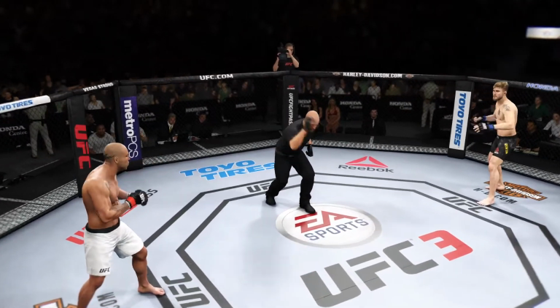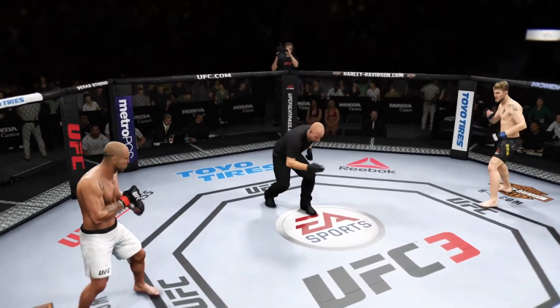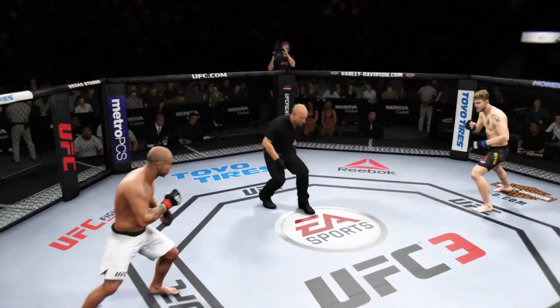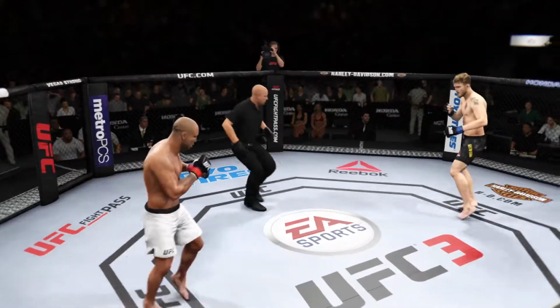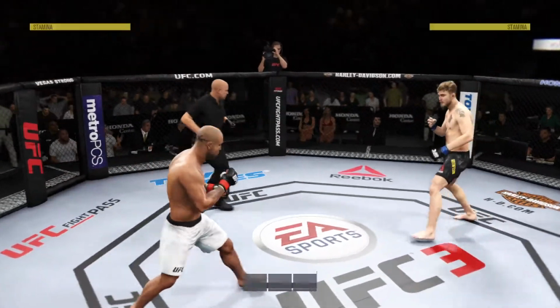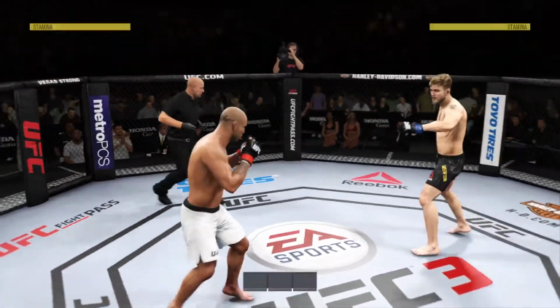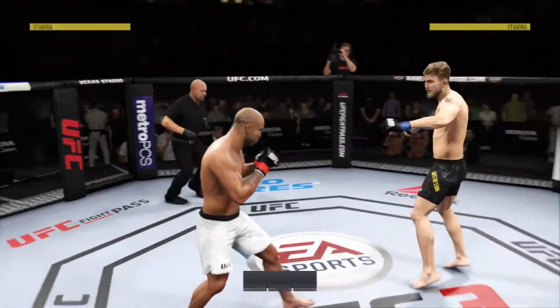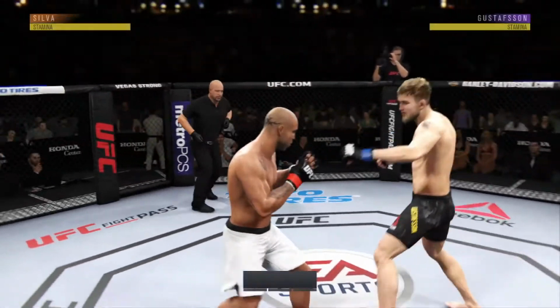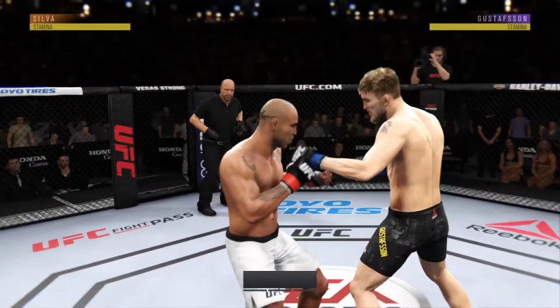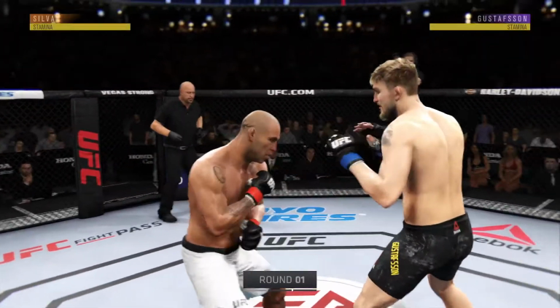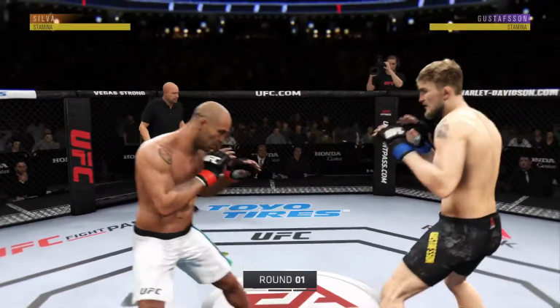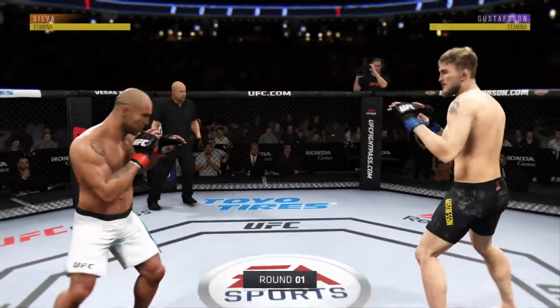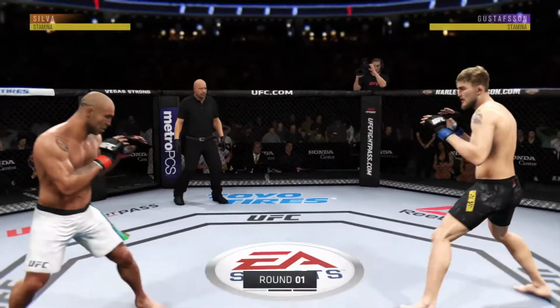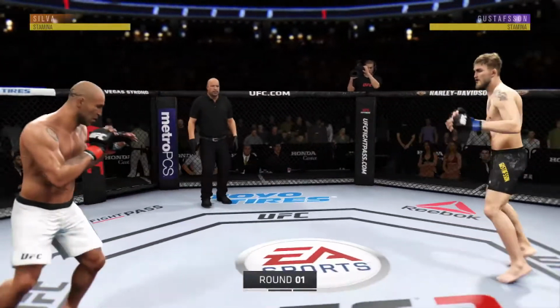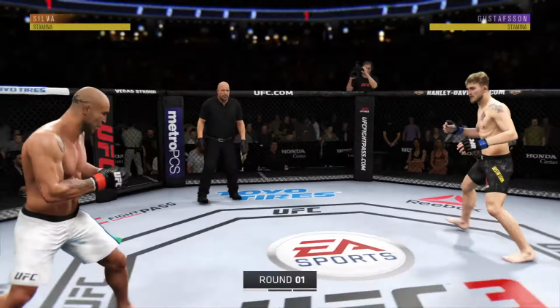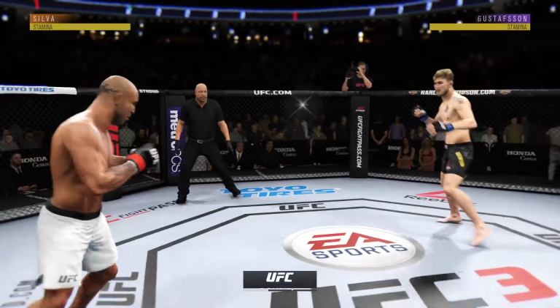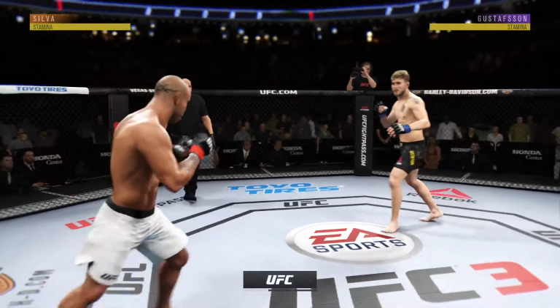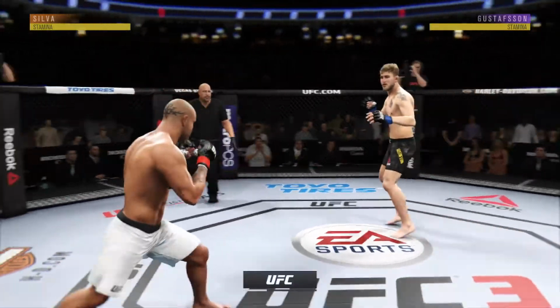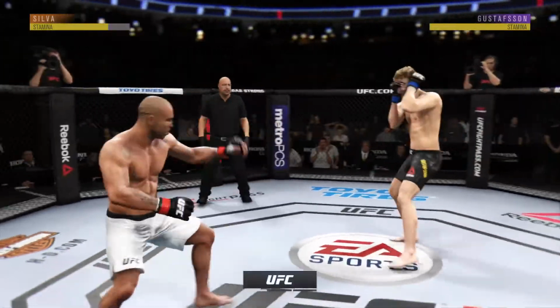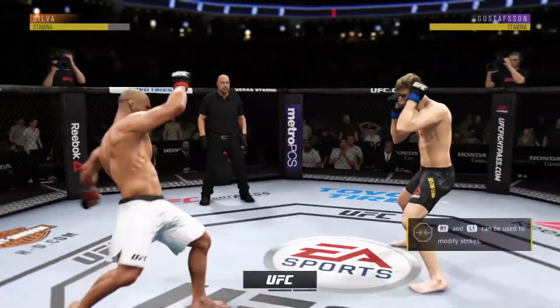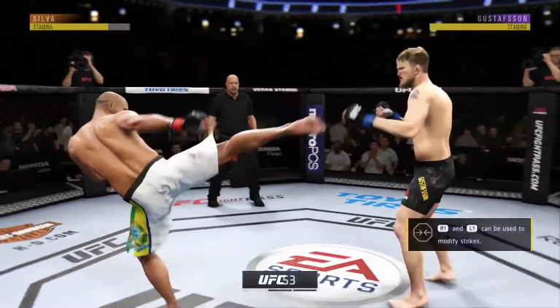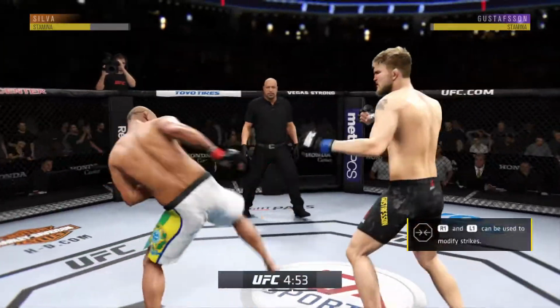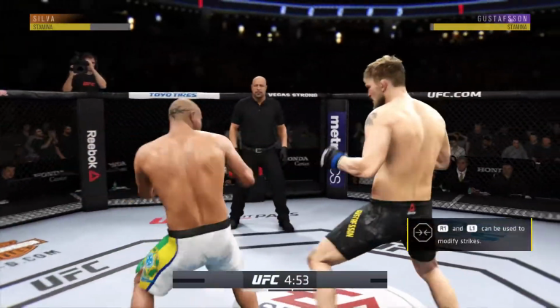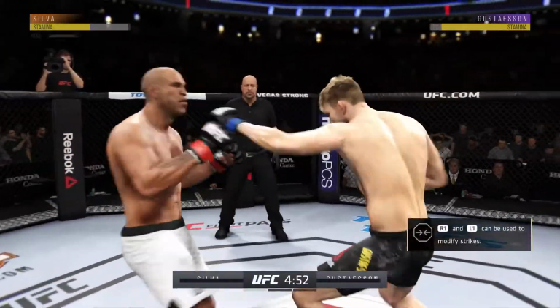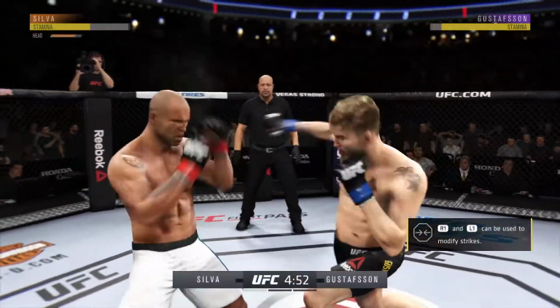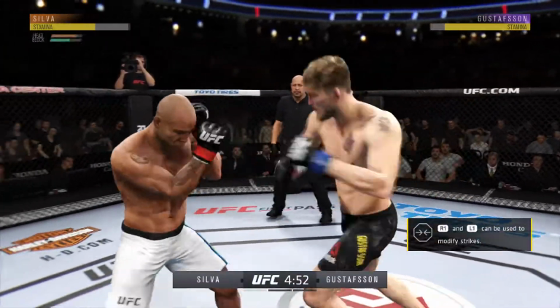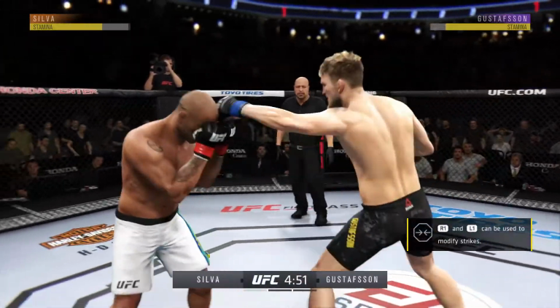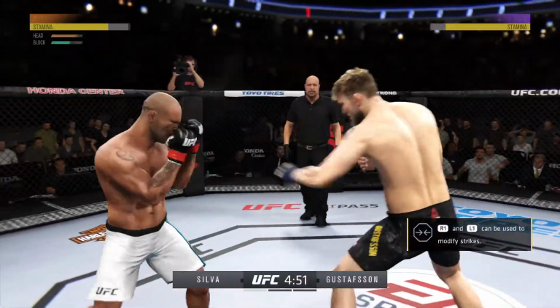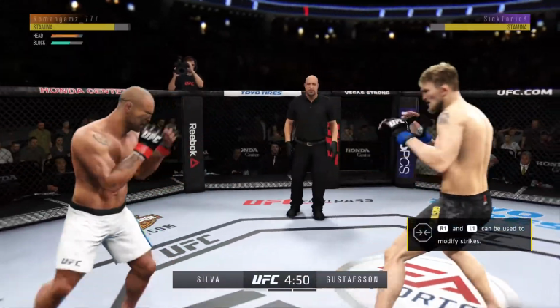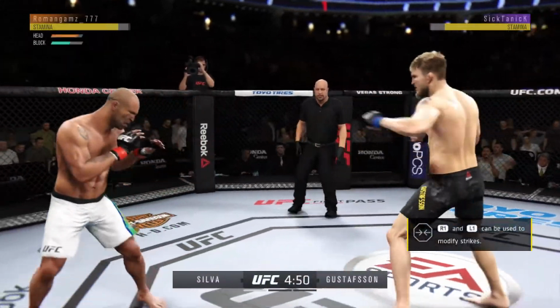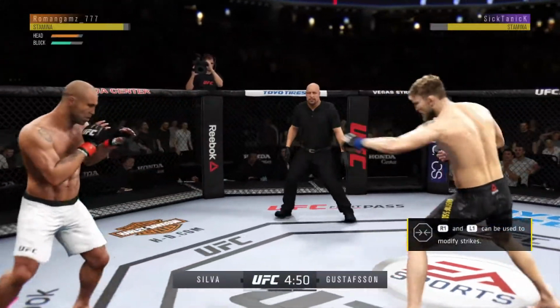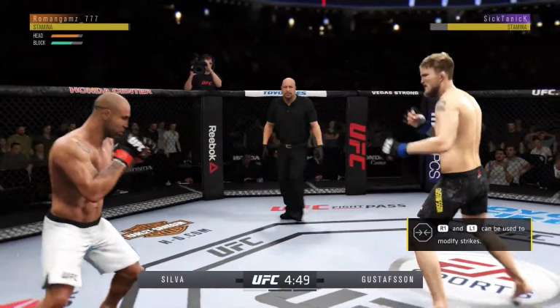Ready to go with live UFC action. Good to have you with us as we broadcast live from the Honda Center in Anaheim, California.